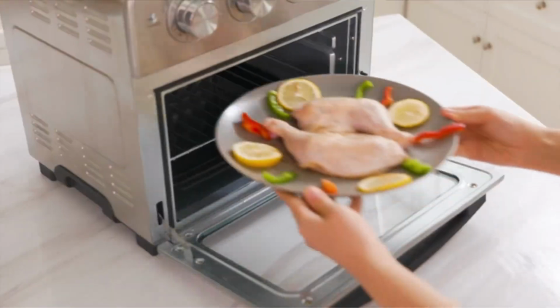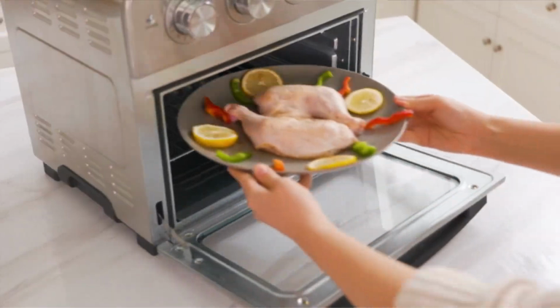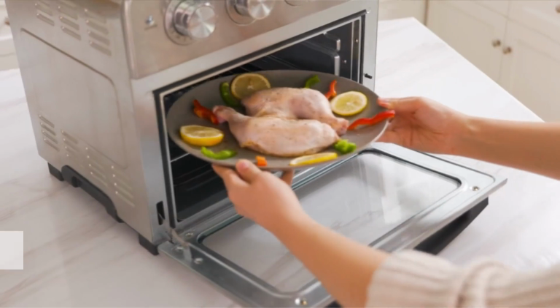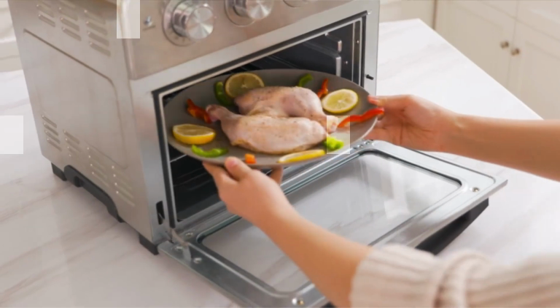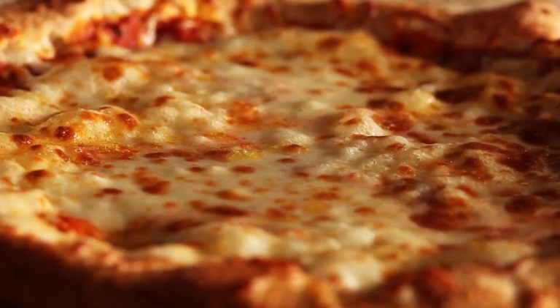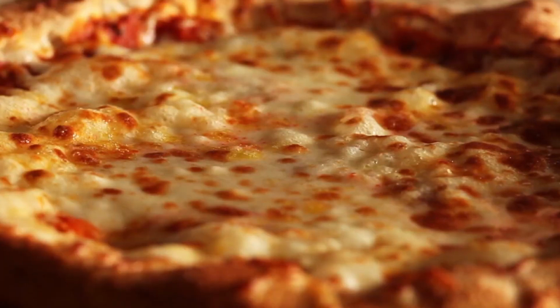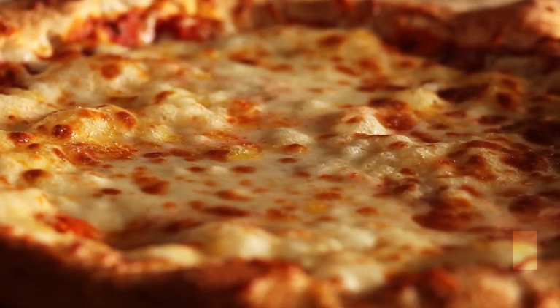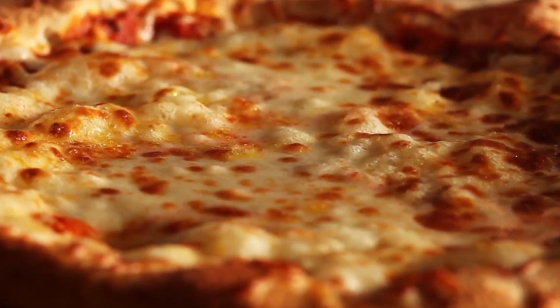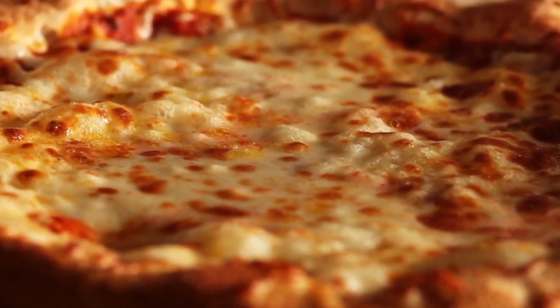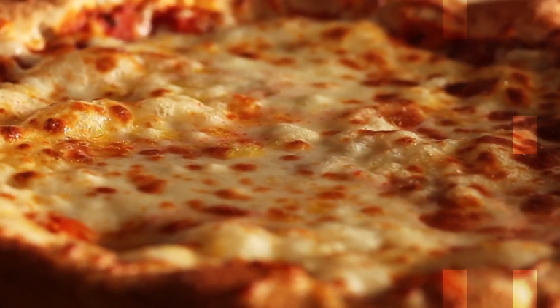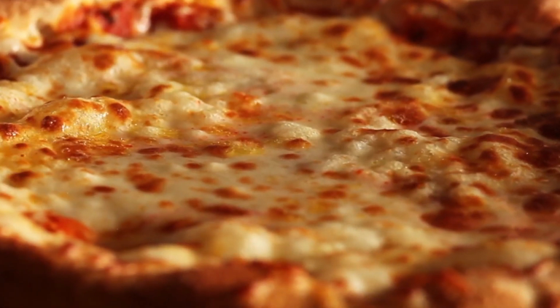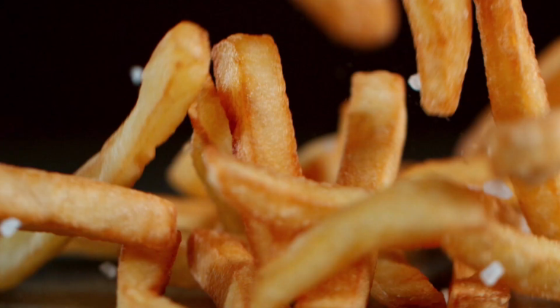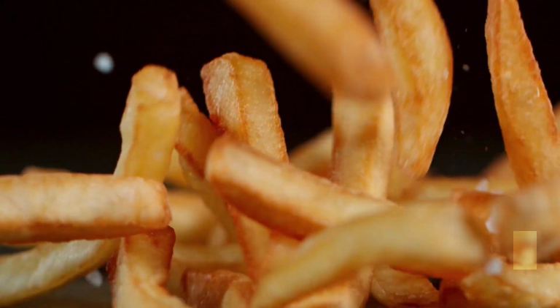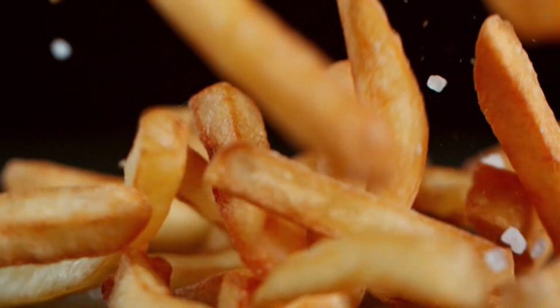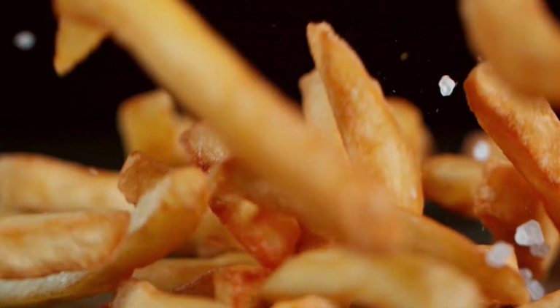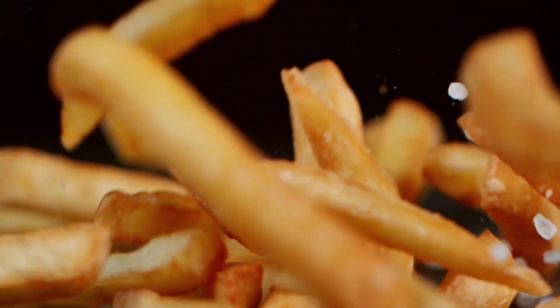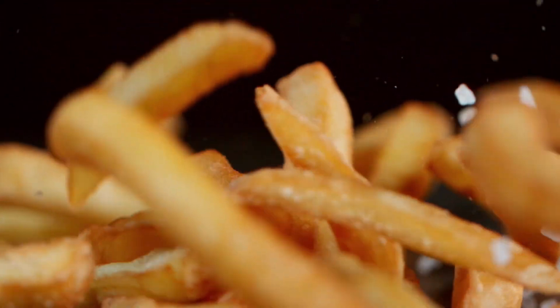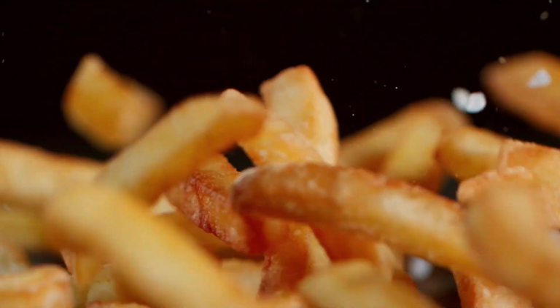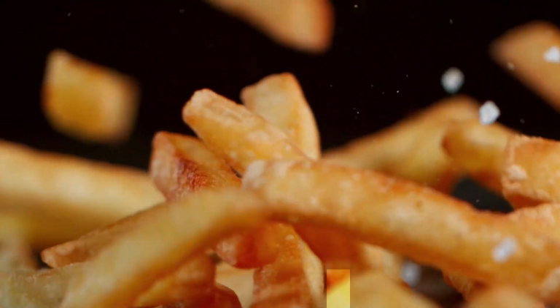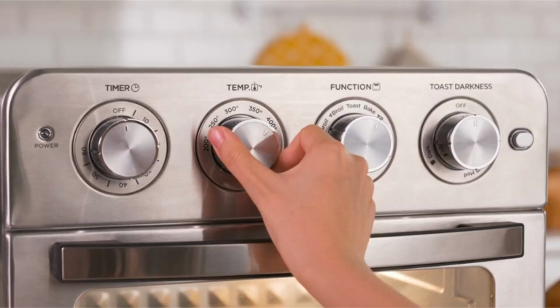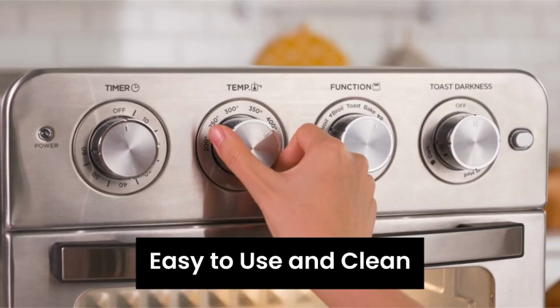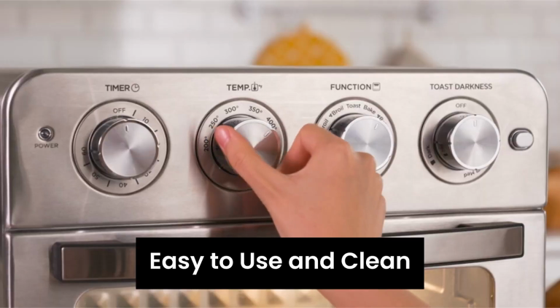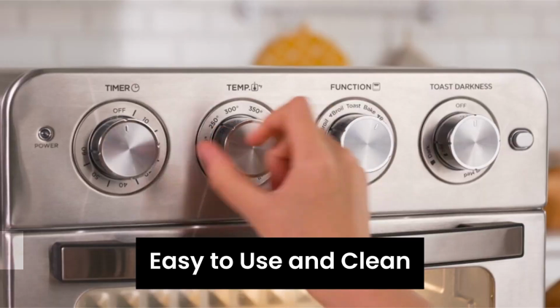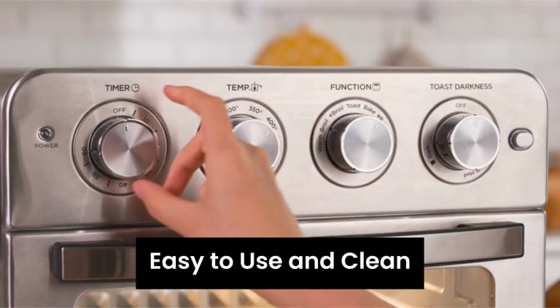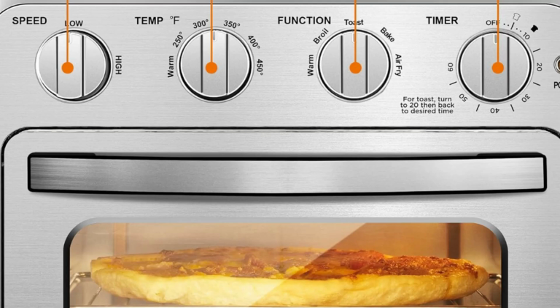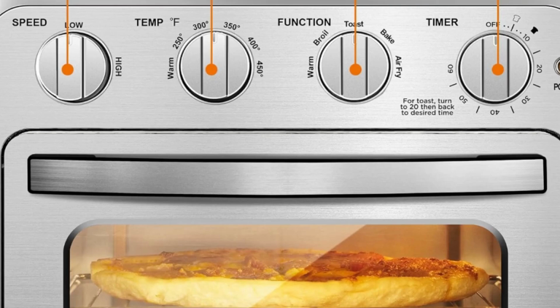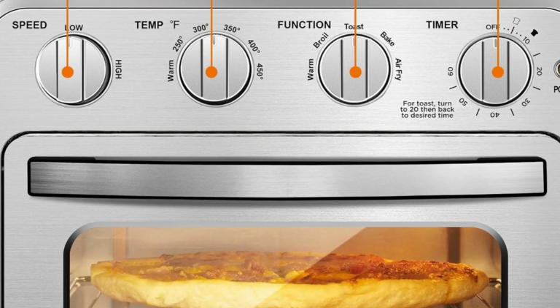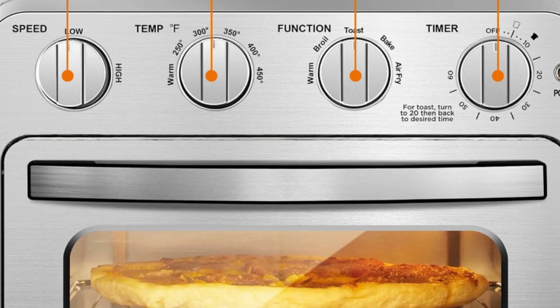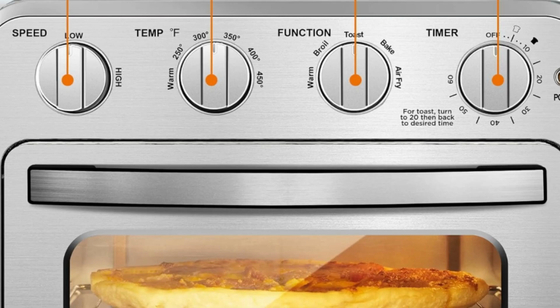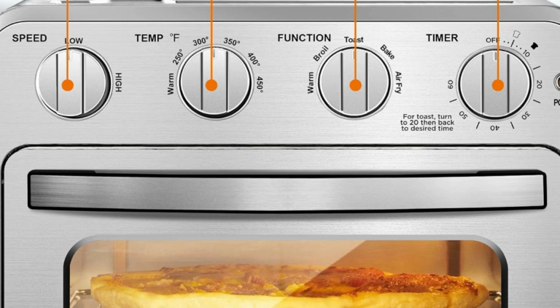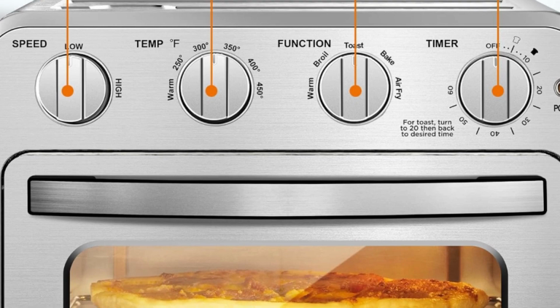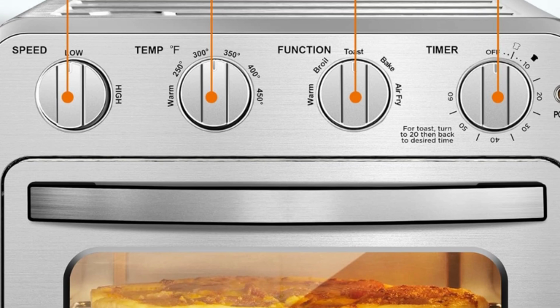The 4-knob operation — timer, temperature, function, and speed — makes it easy to use for people of all ages.